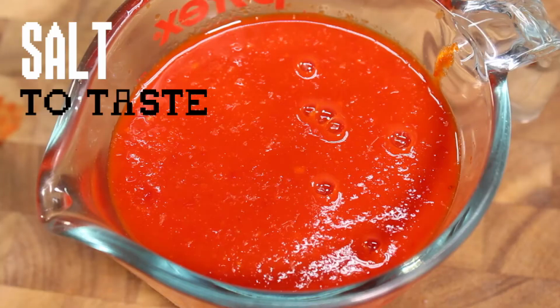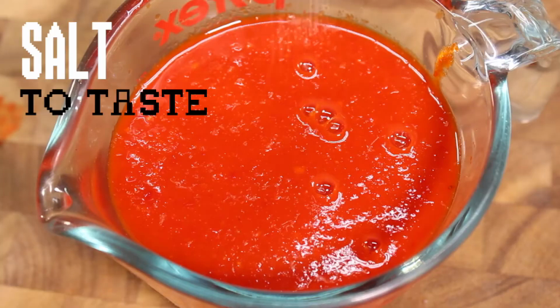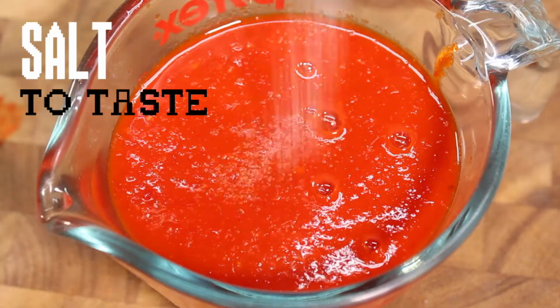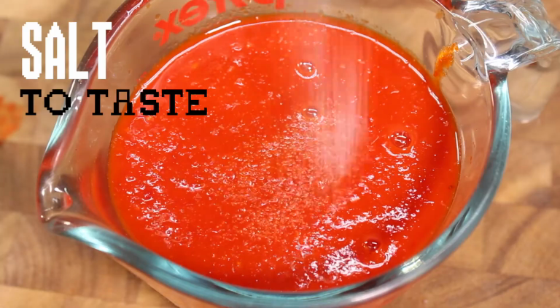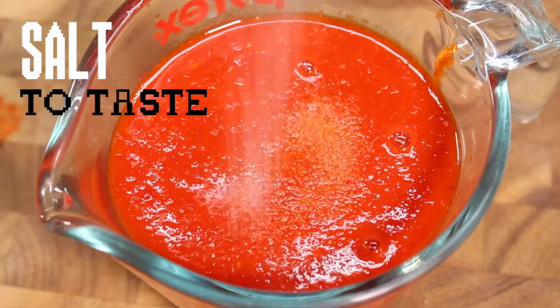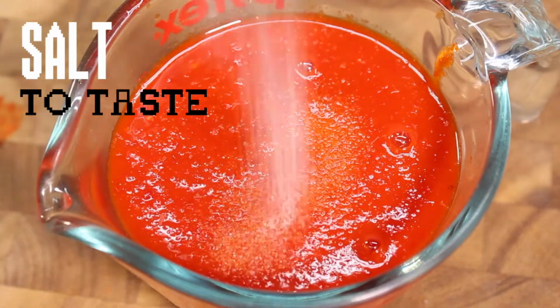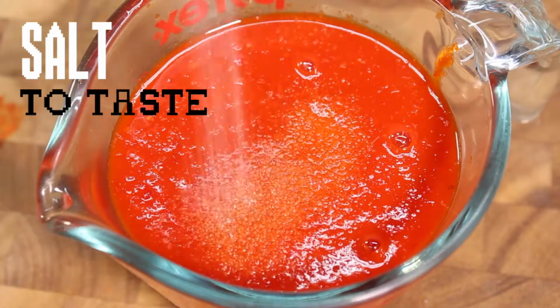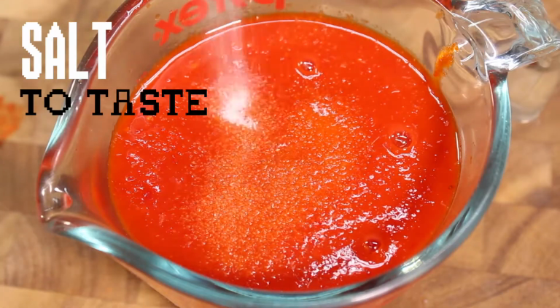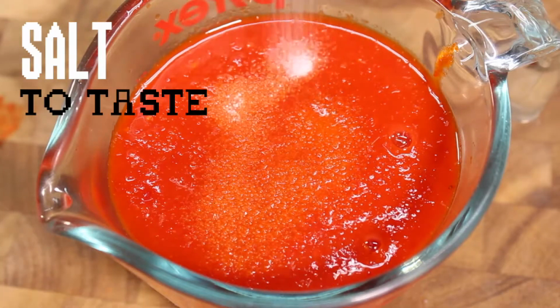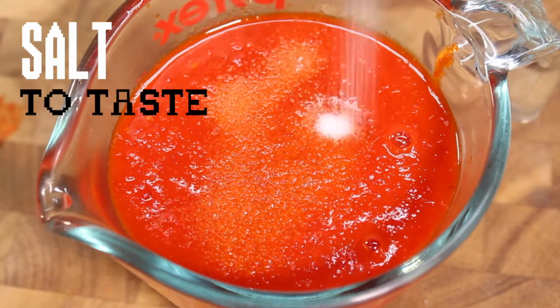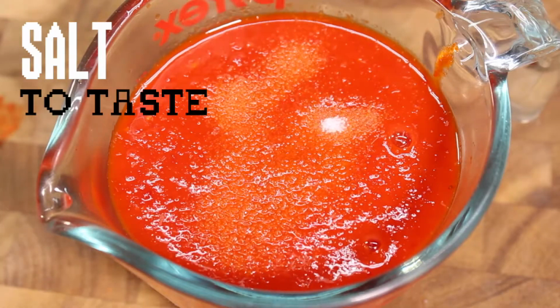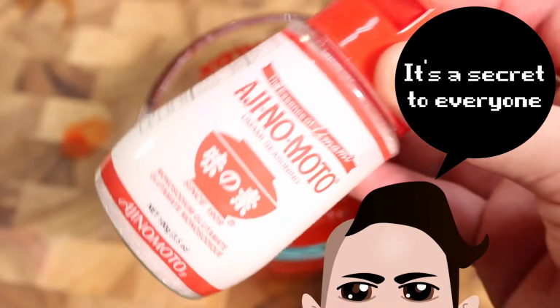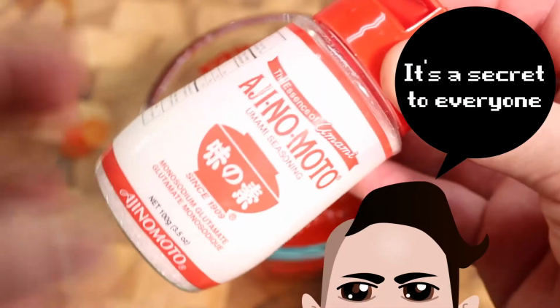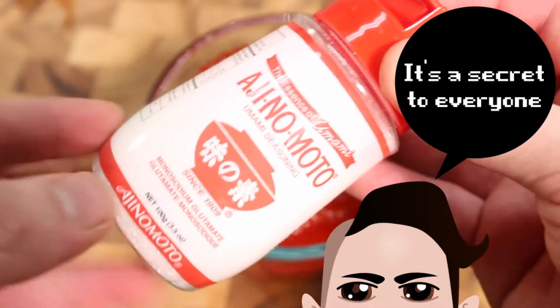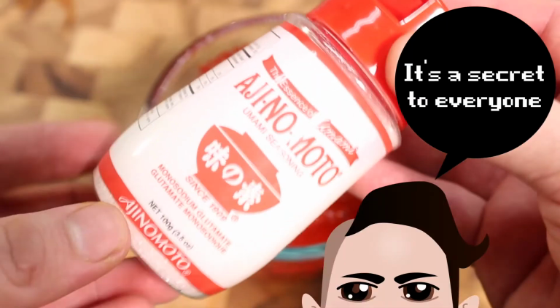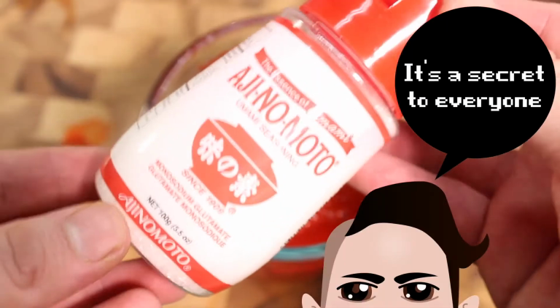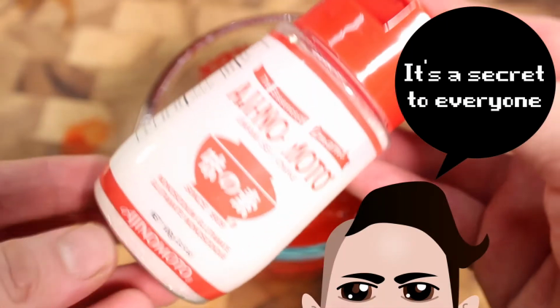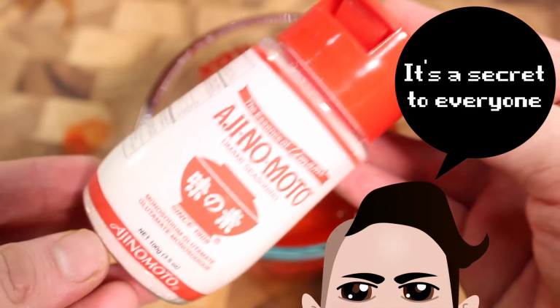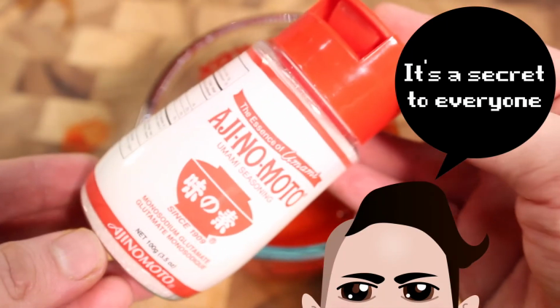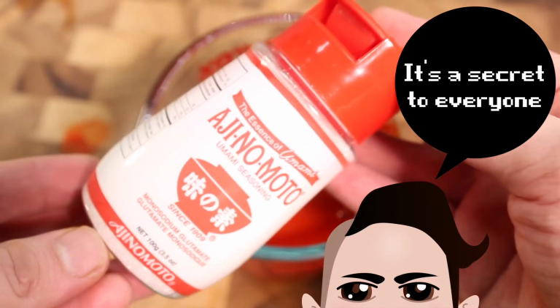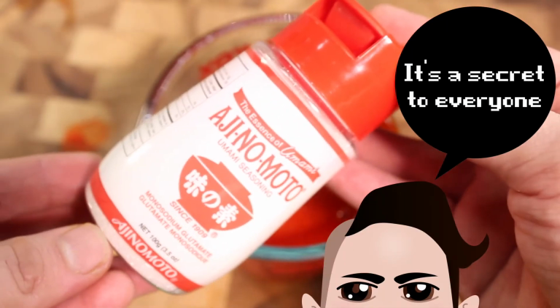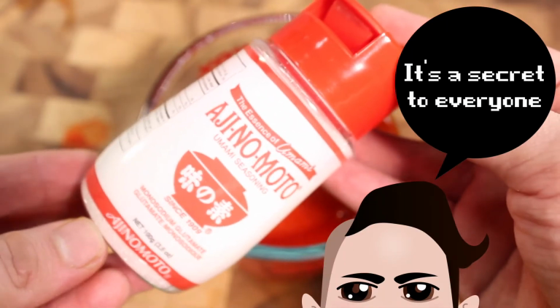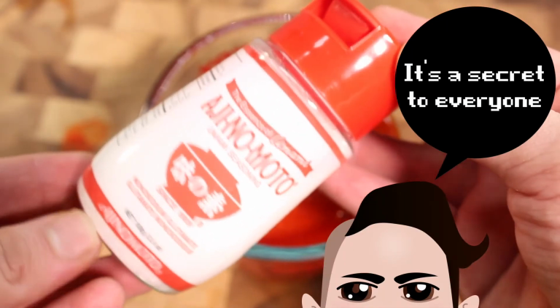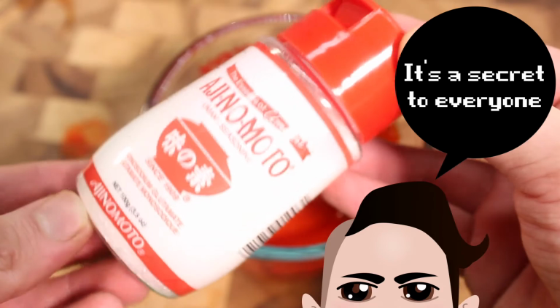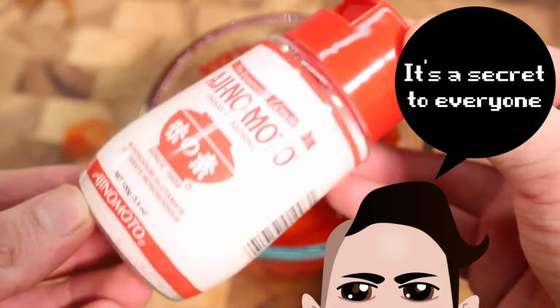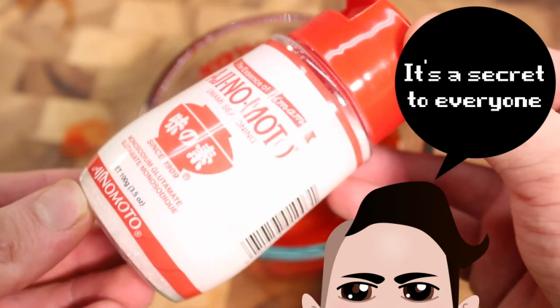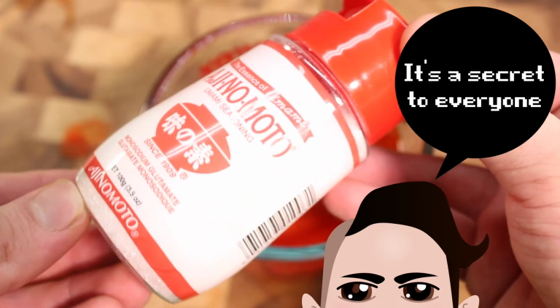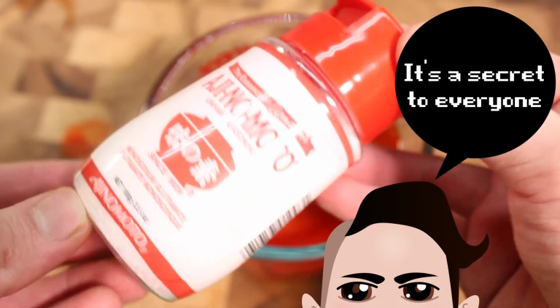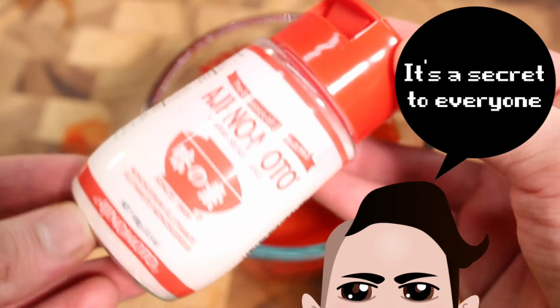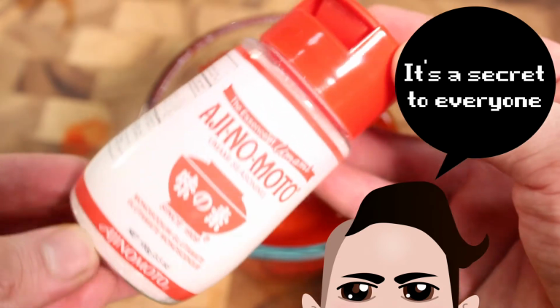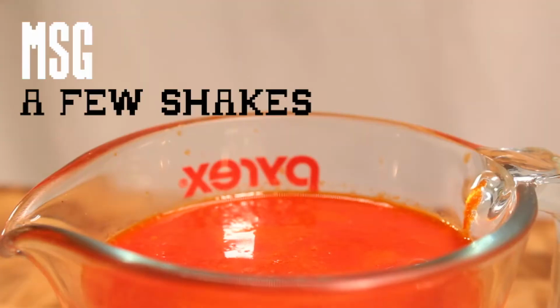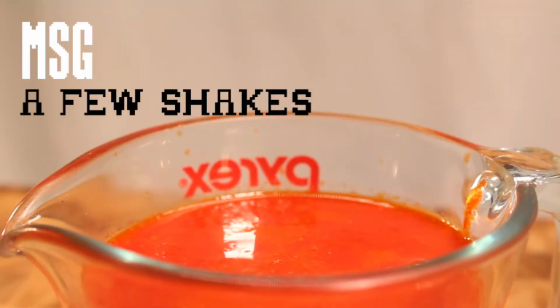Then, you can season it to taste with salt and the secret ingredient — MSG. You can leave it out though.